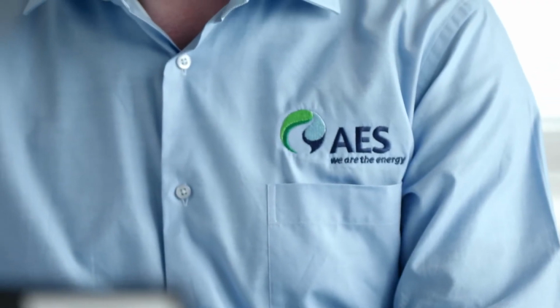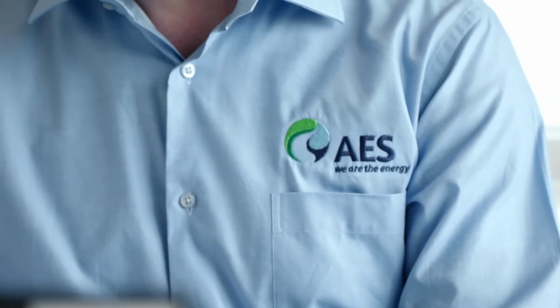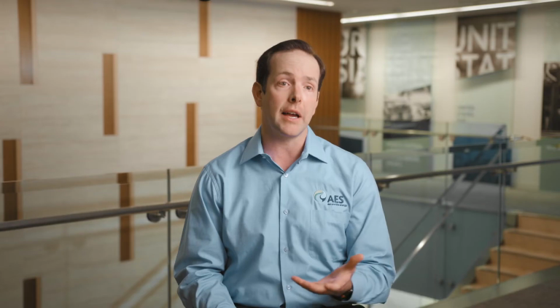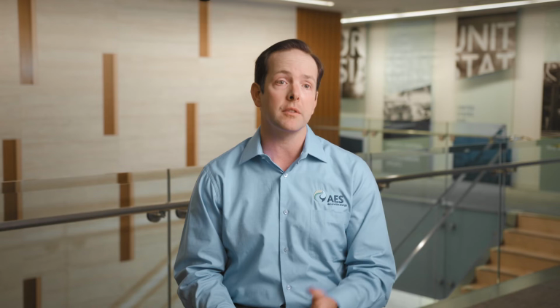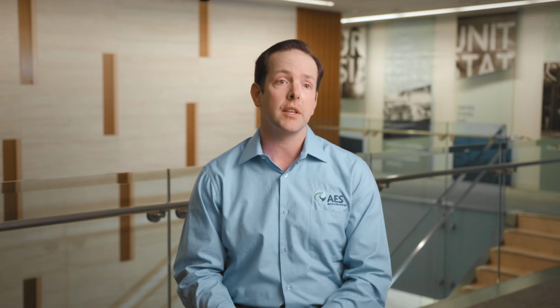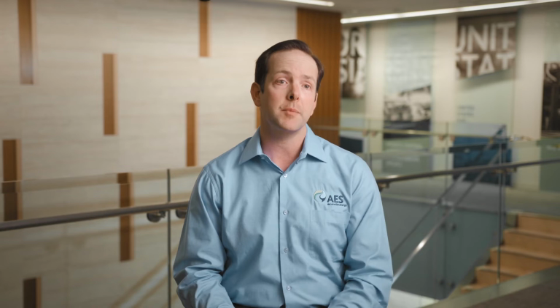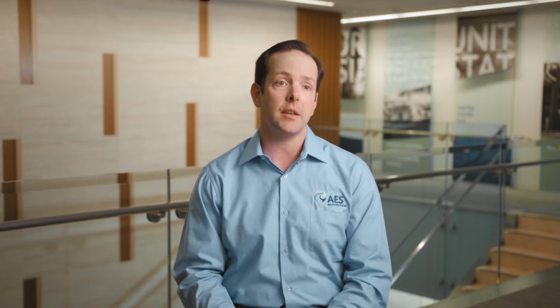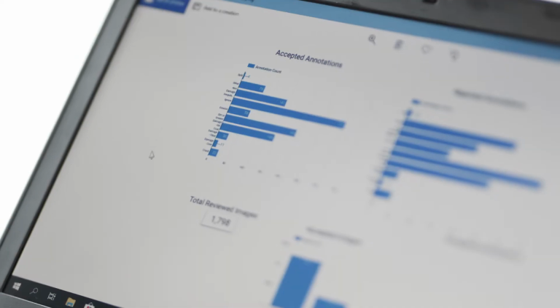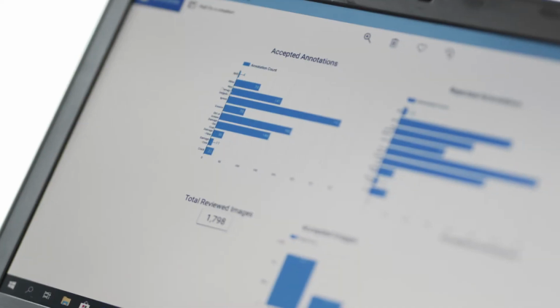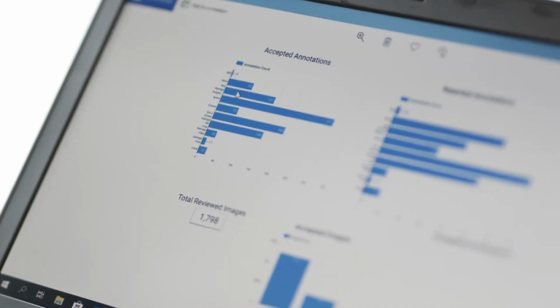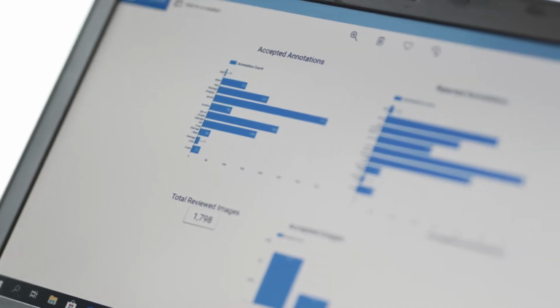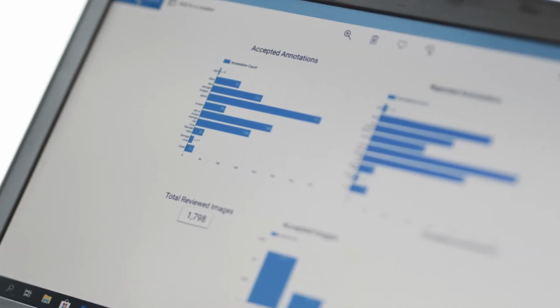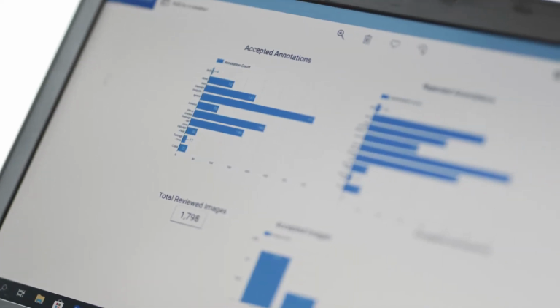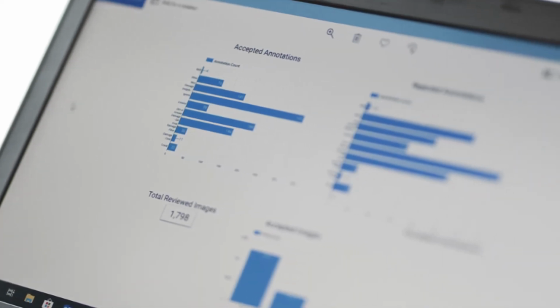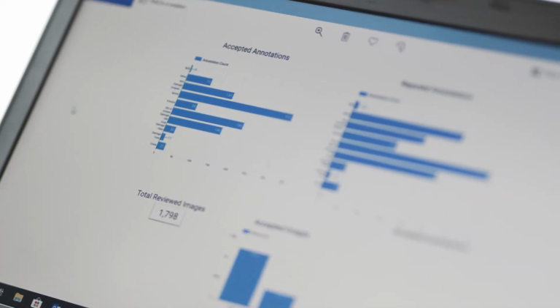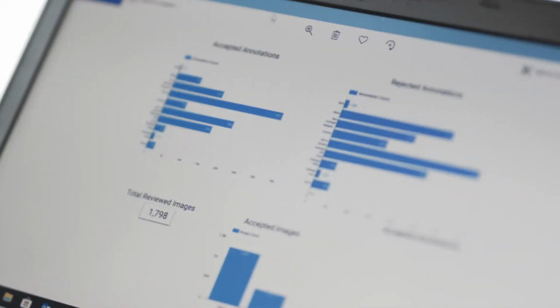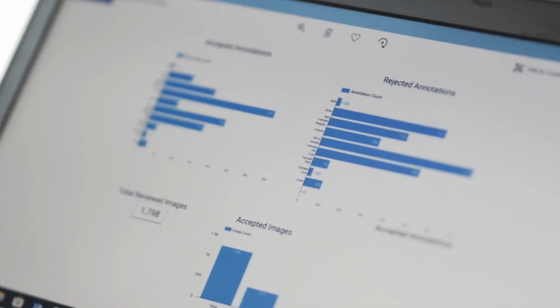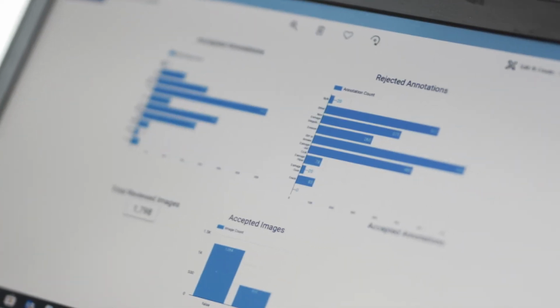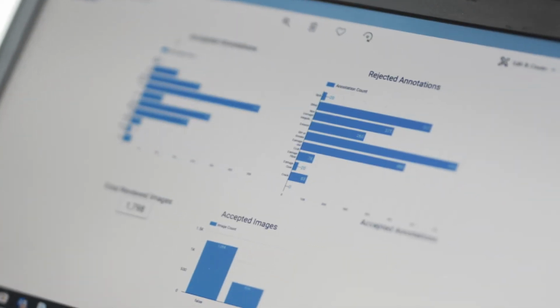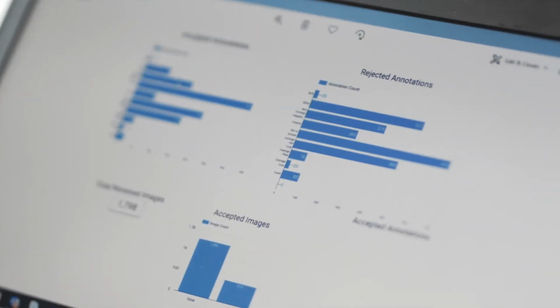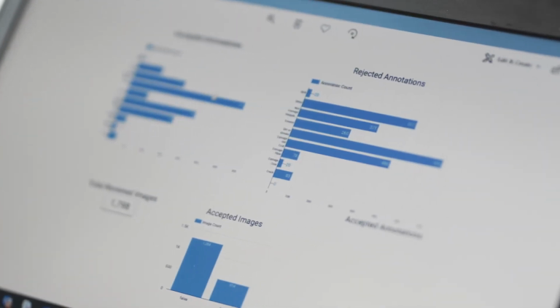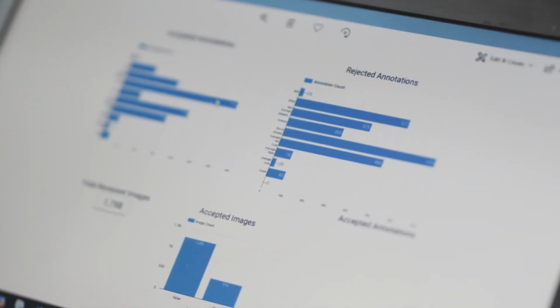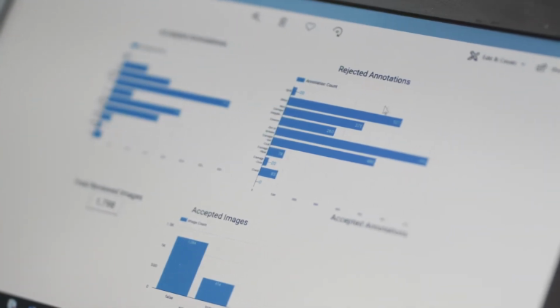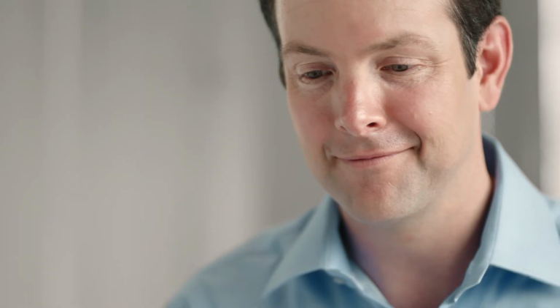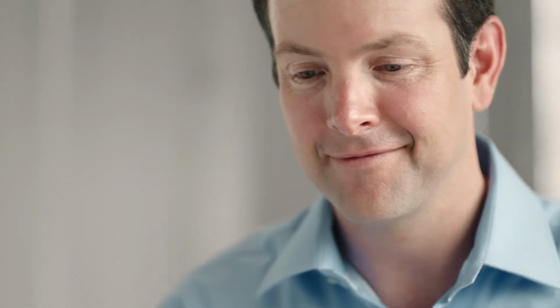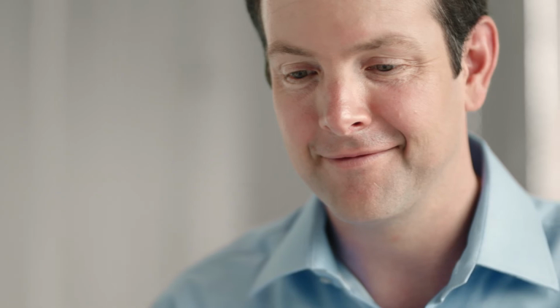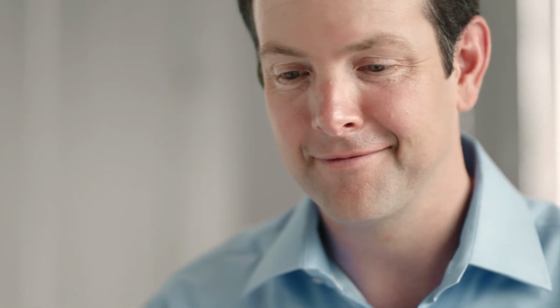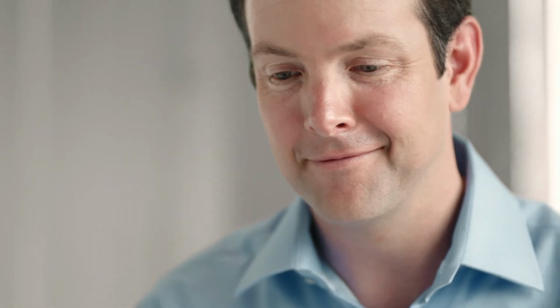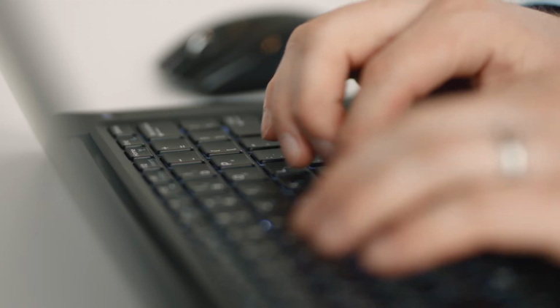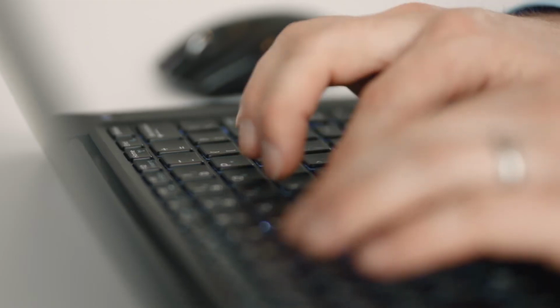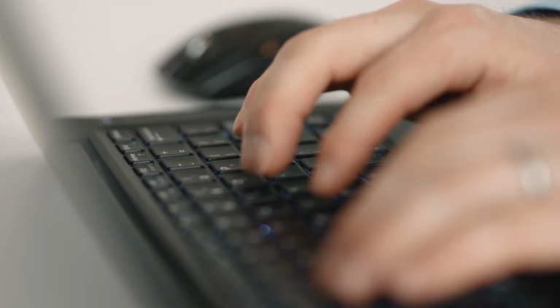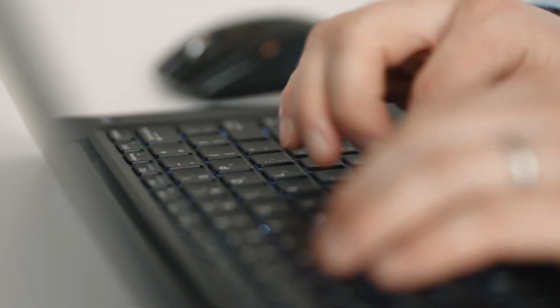Google Cloud has been a great partner. Their technology is consistently among the world leaders, and they're just a great partner to work with person to person.